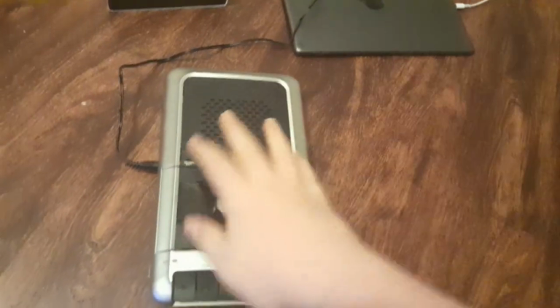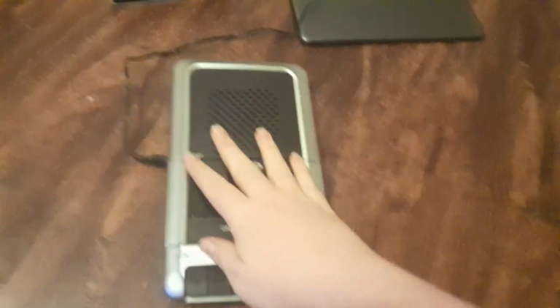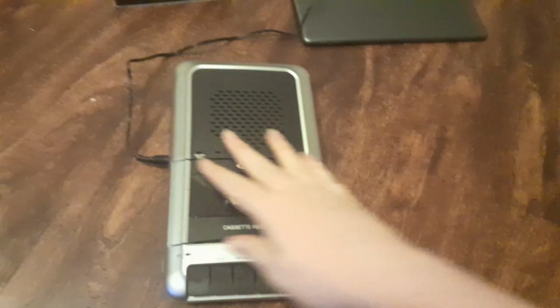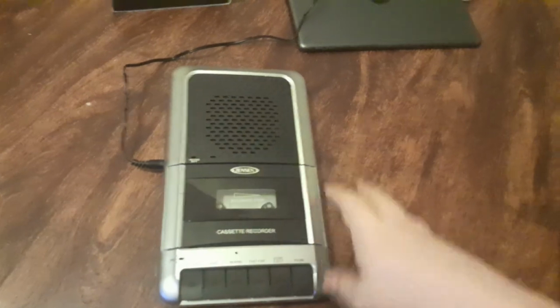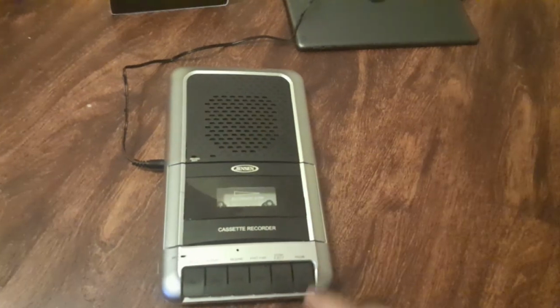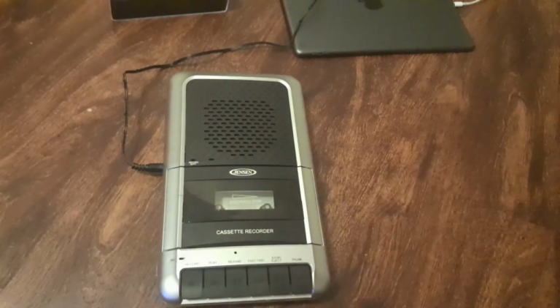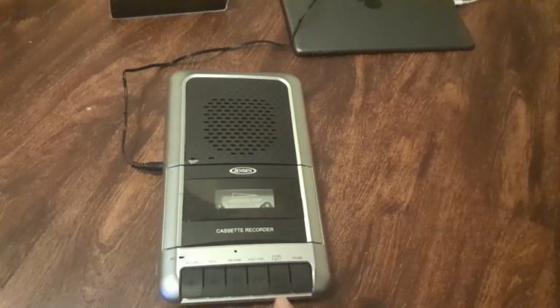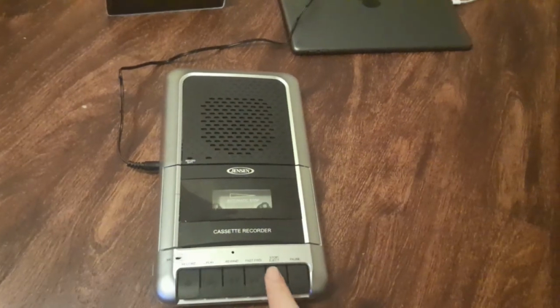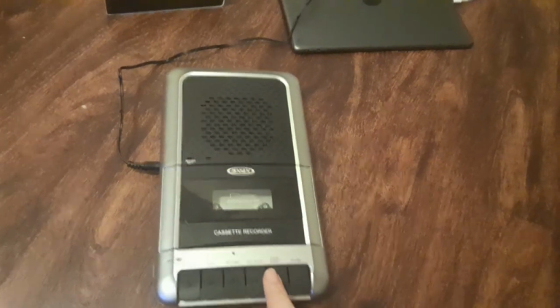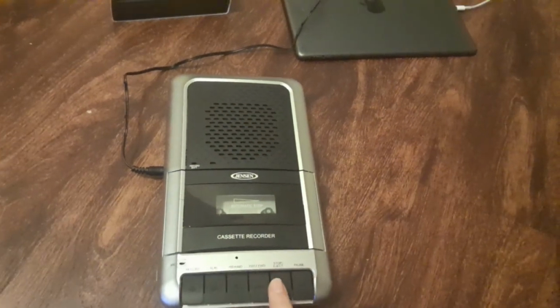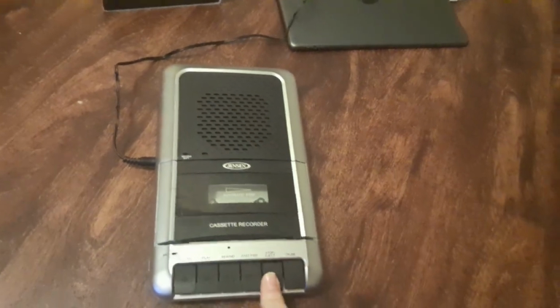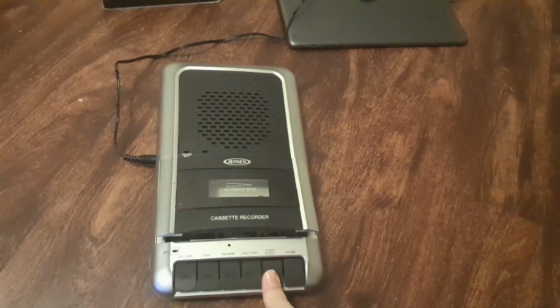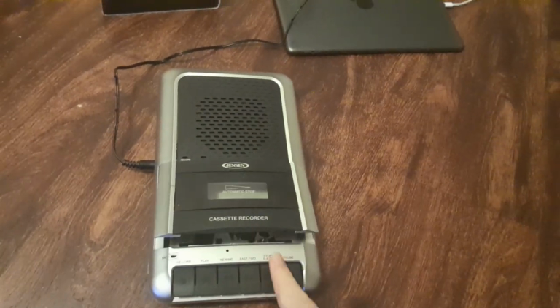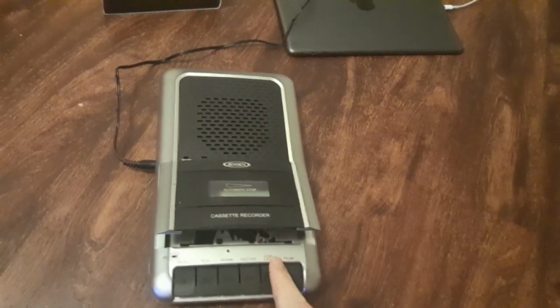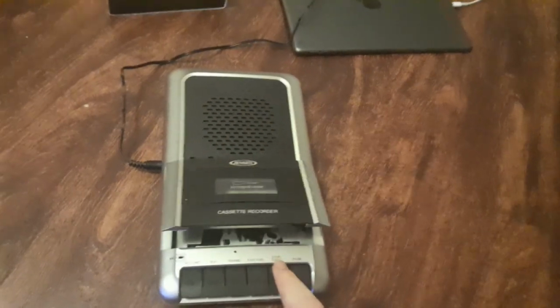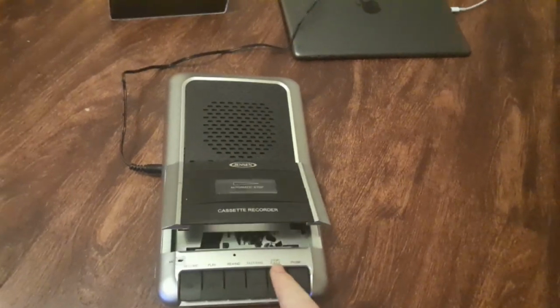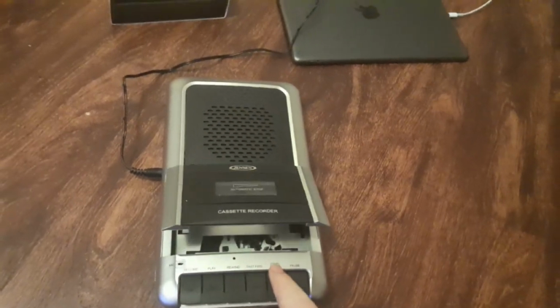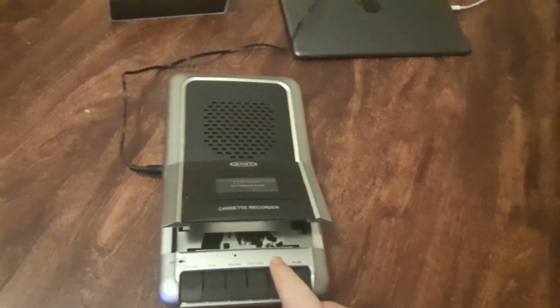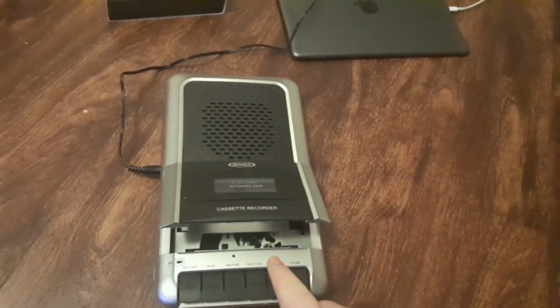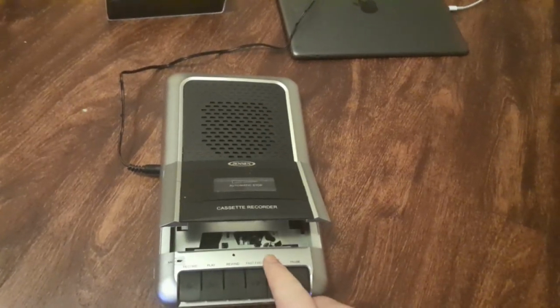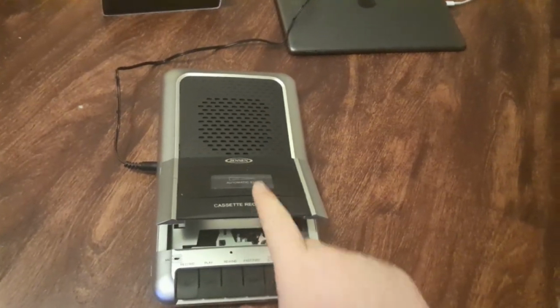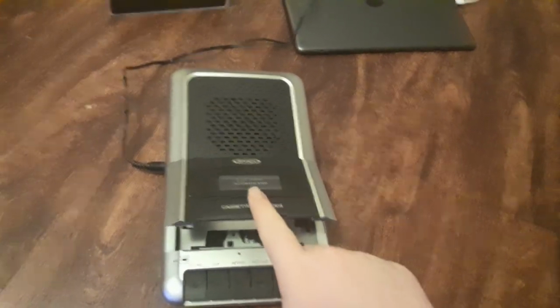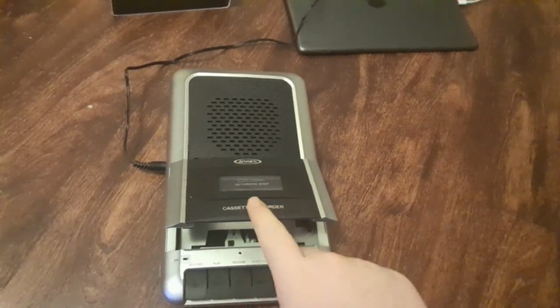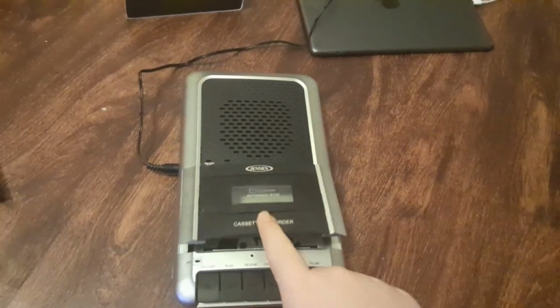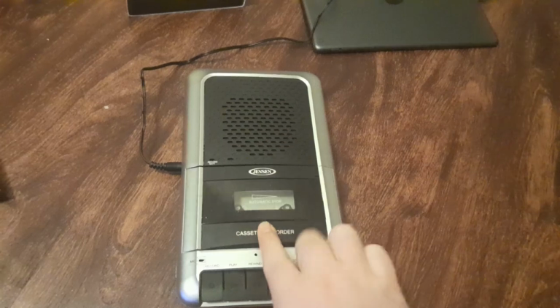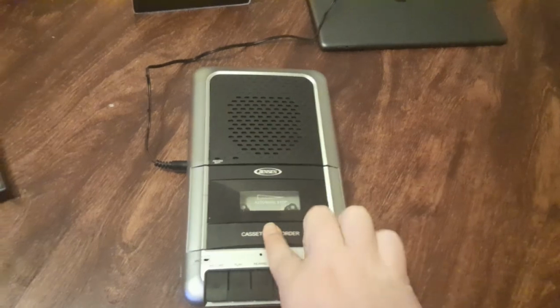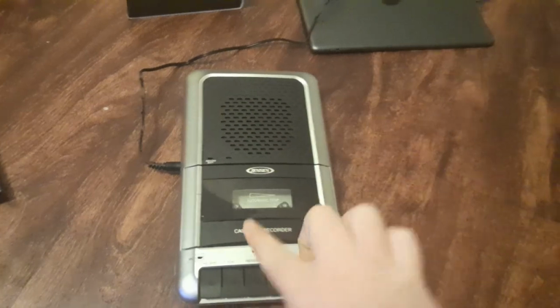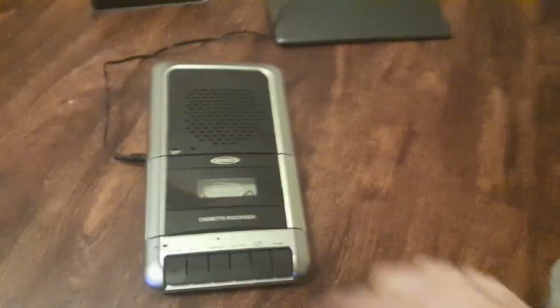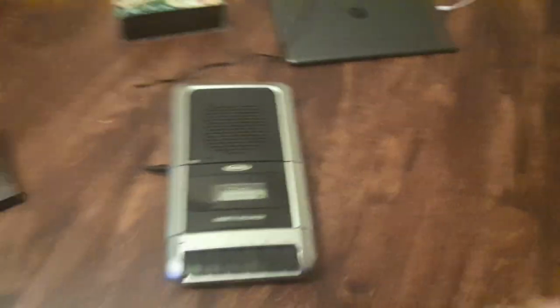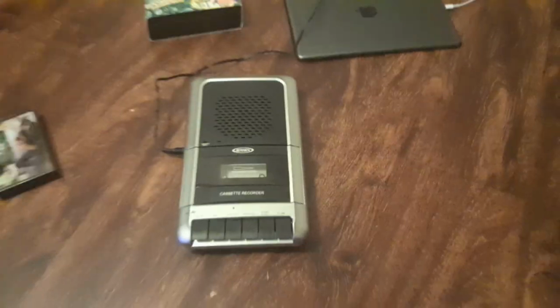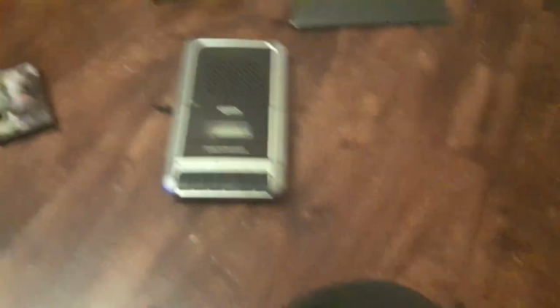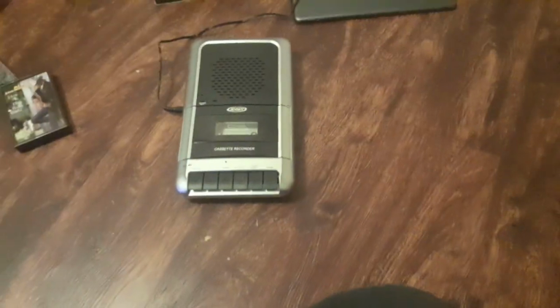That's basically what it looks like. Here's what it looks like when you reject. I'm going to go close this for now.